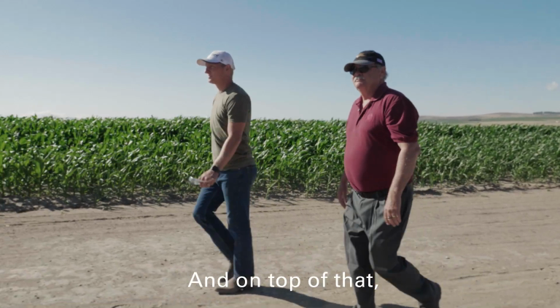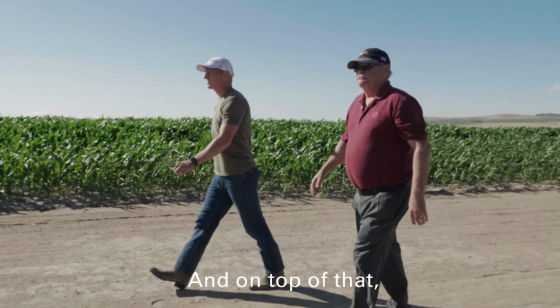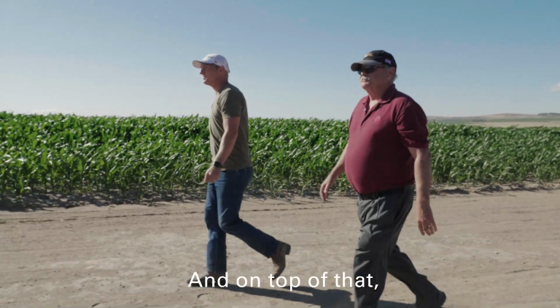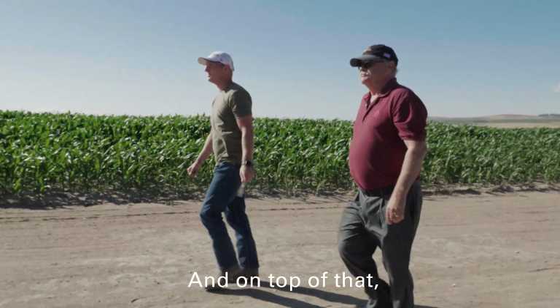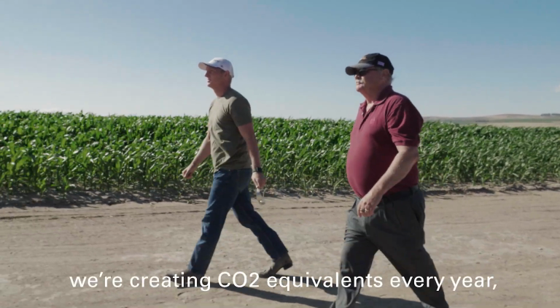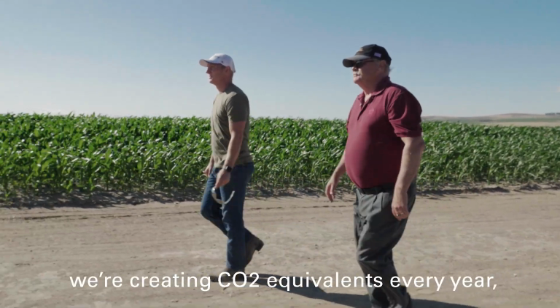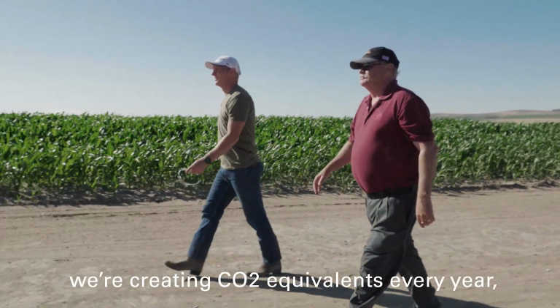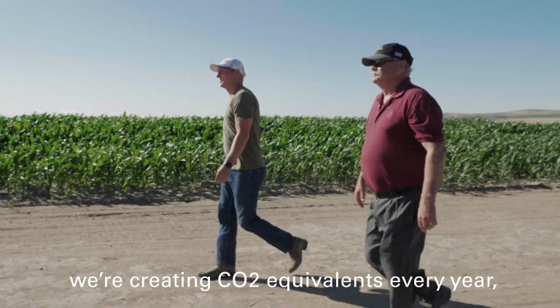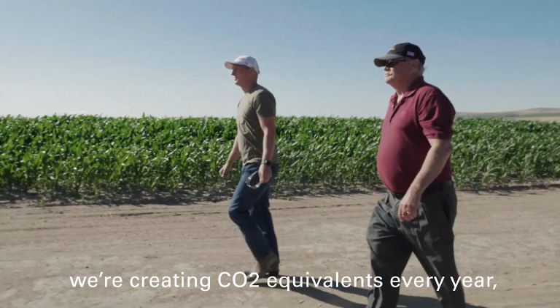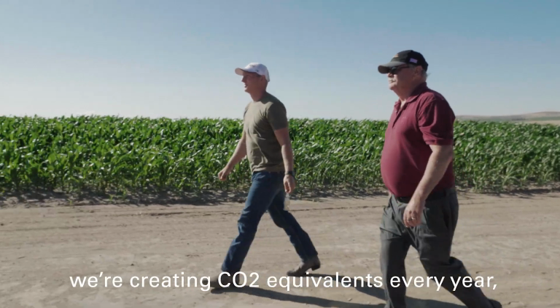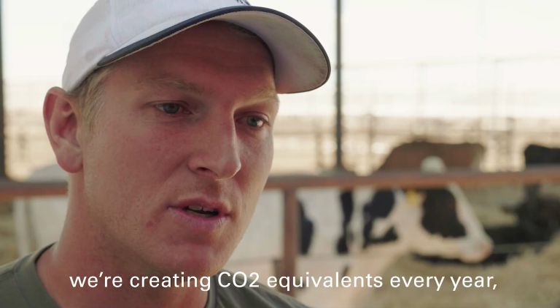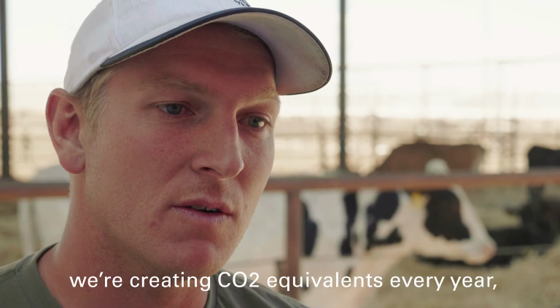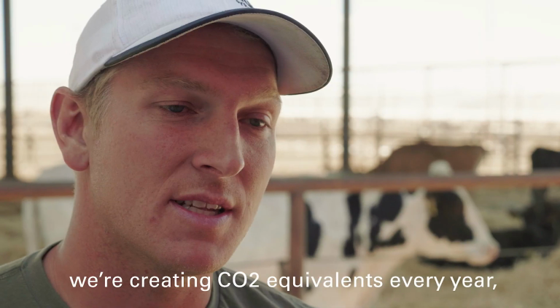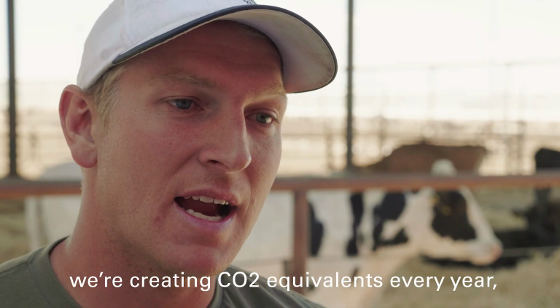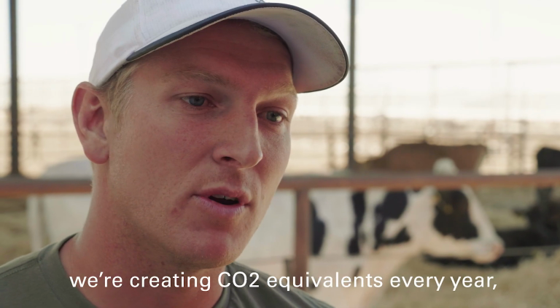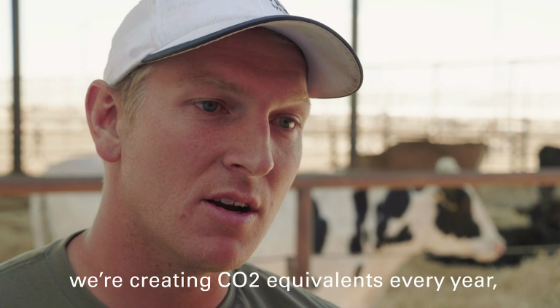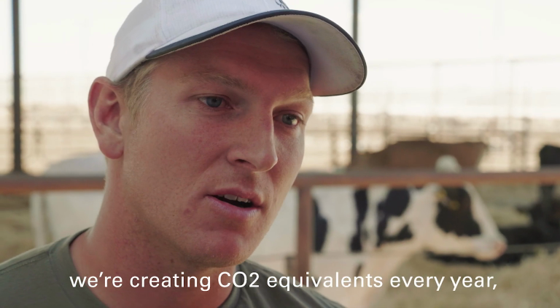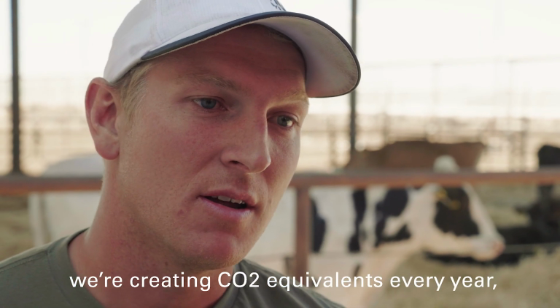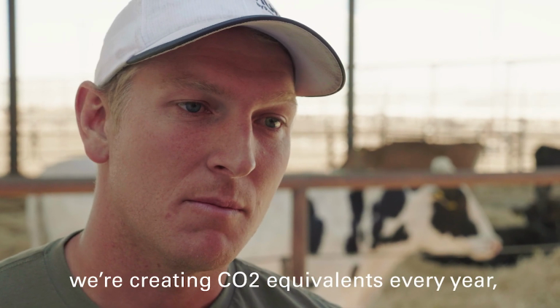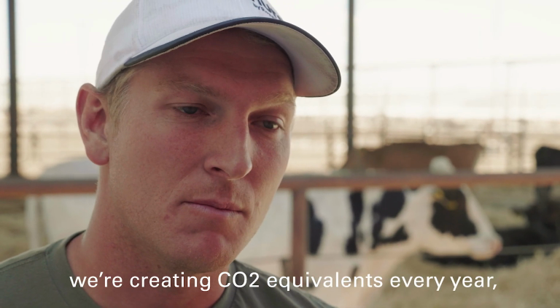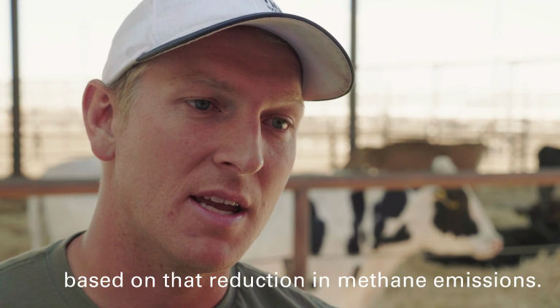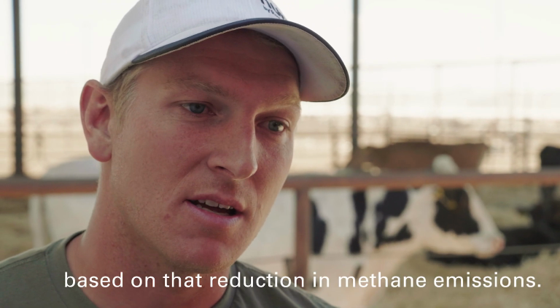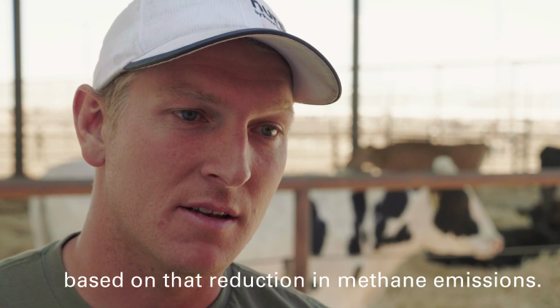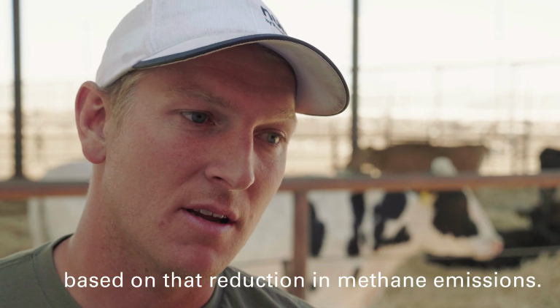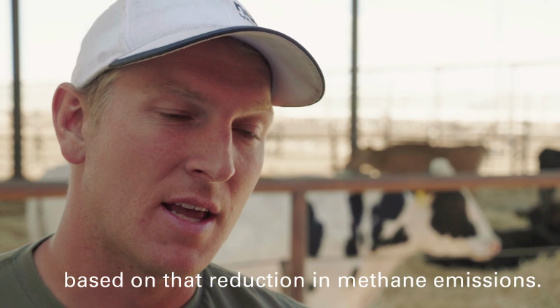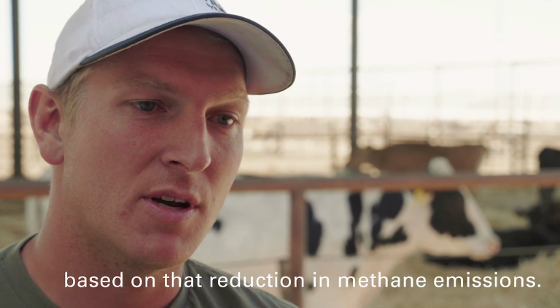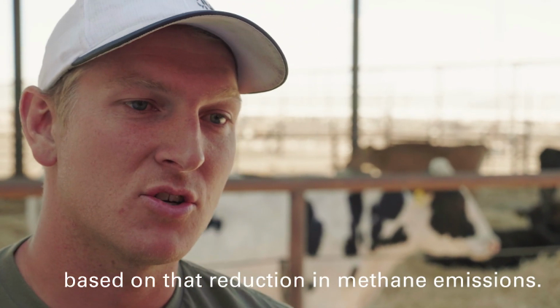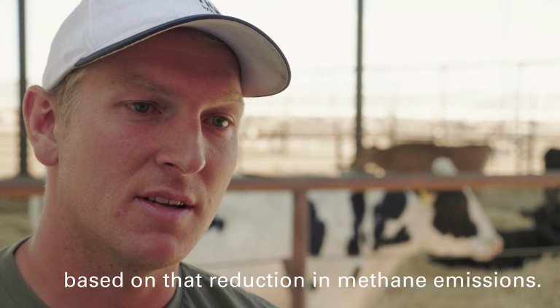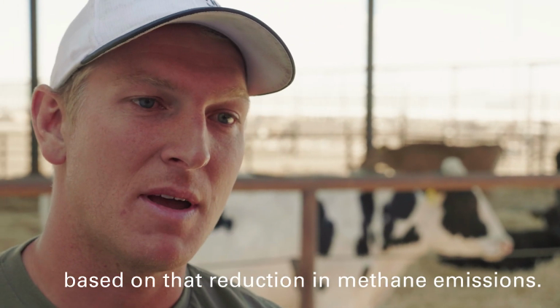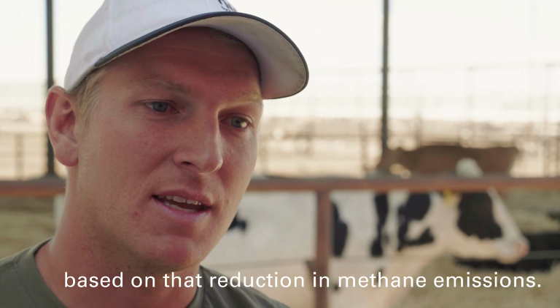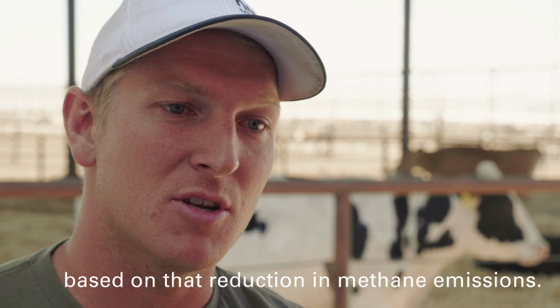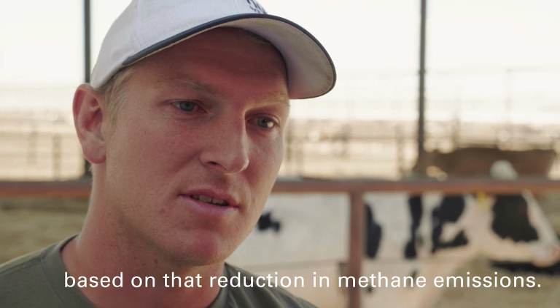On top of that, we're creating CO2 equivalents every year based on that reduction in methane emissions.